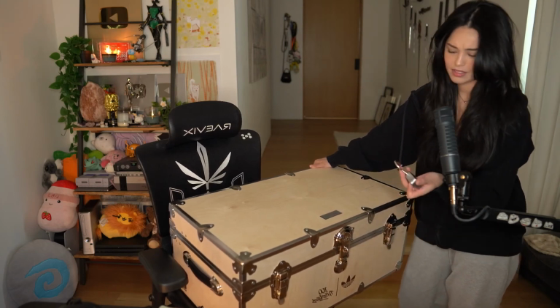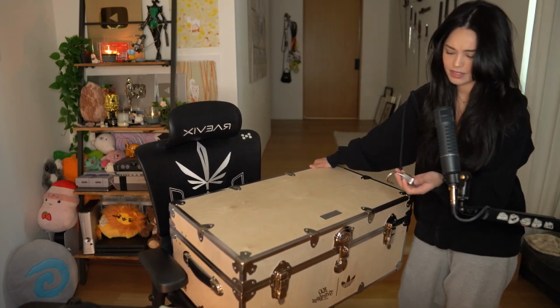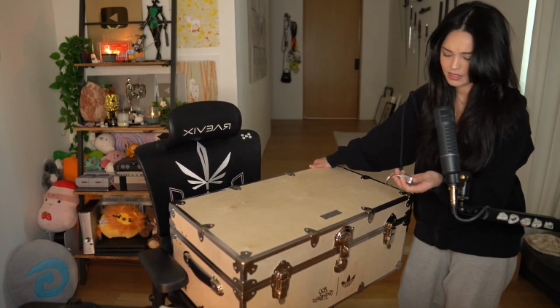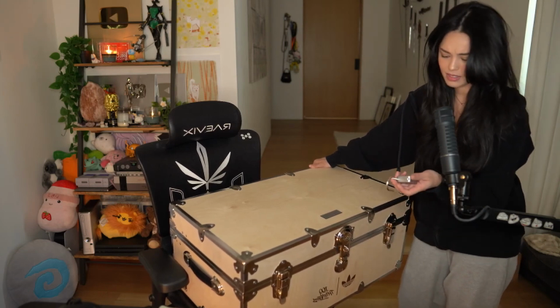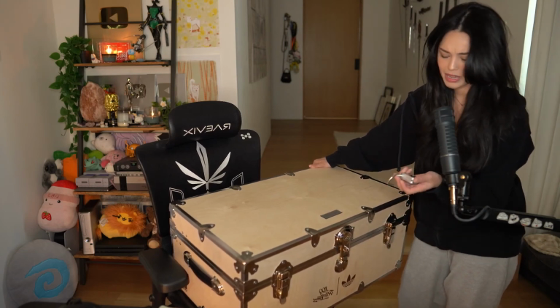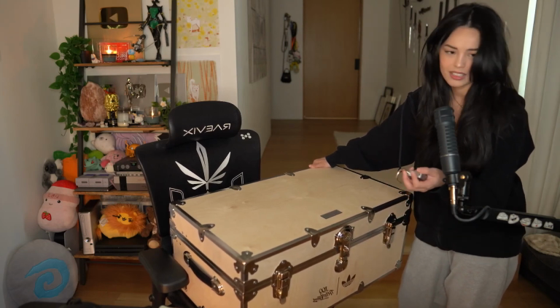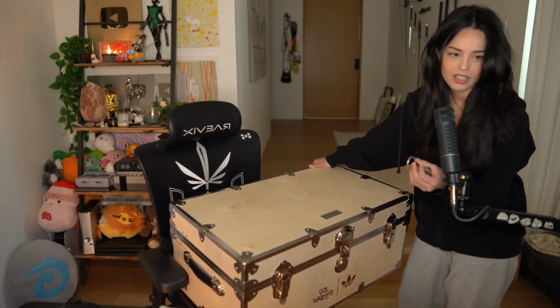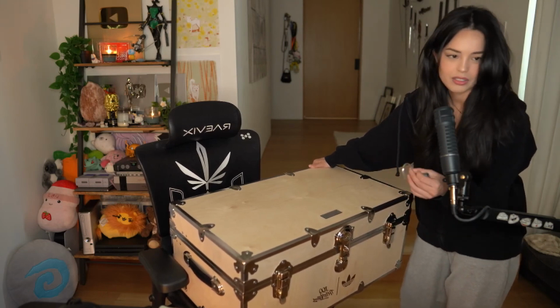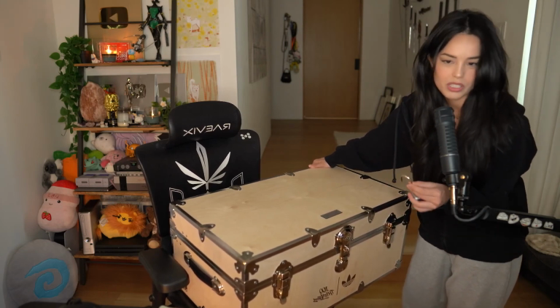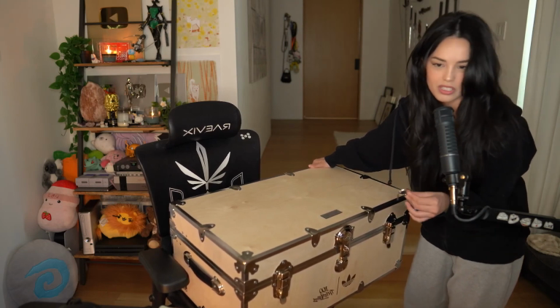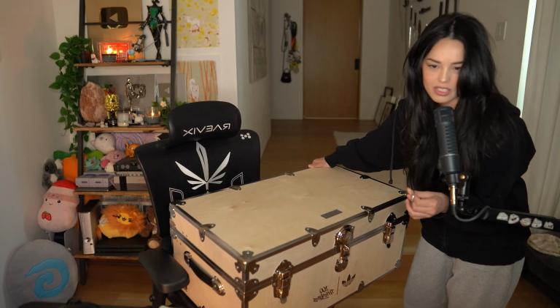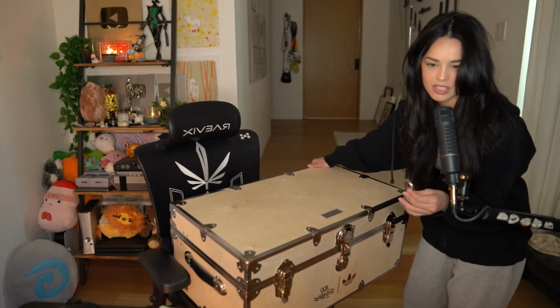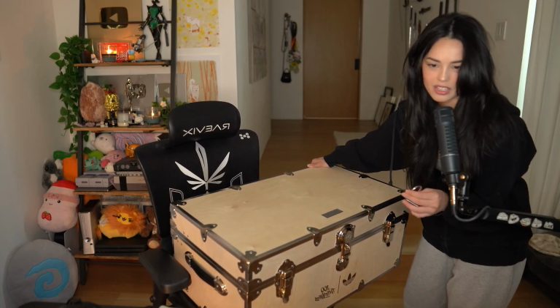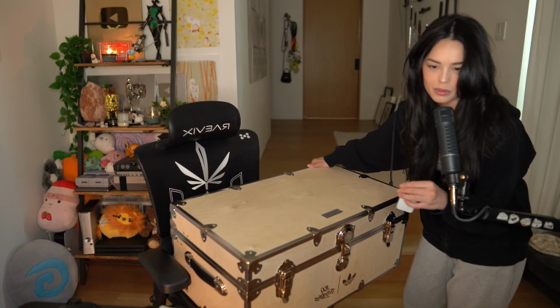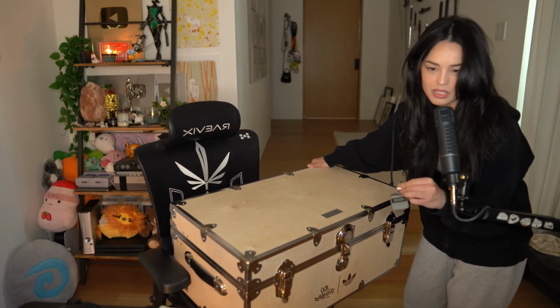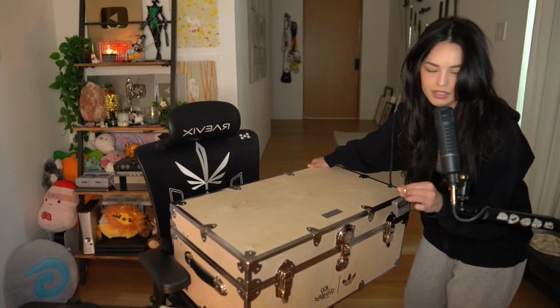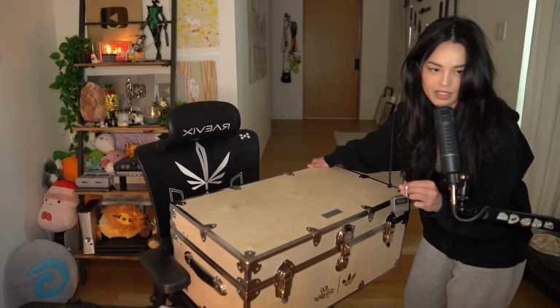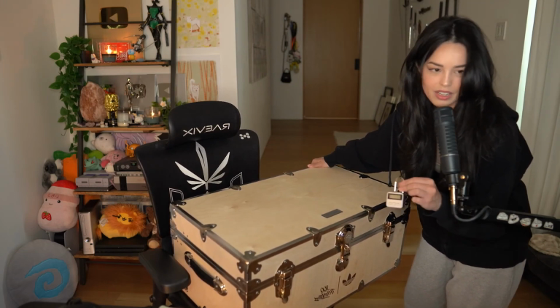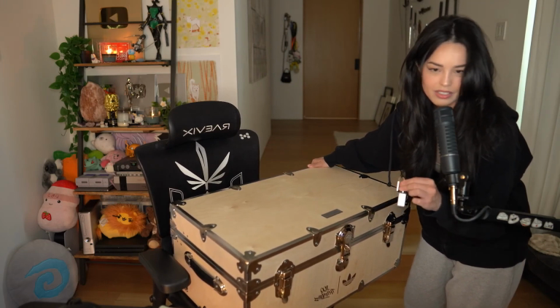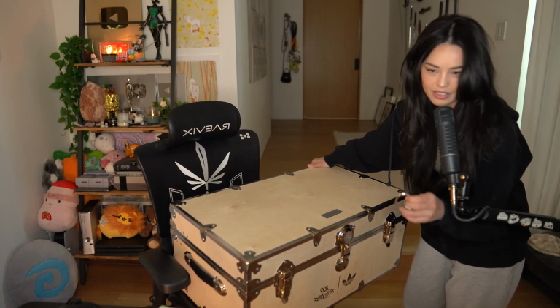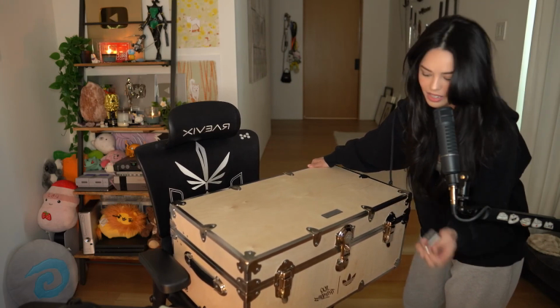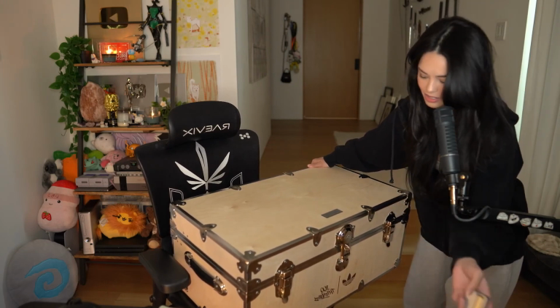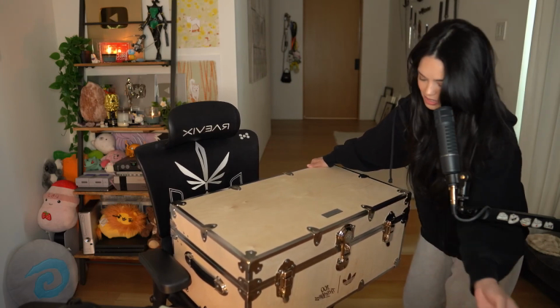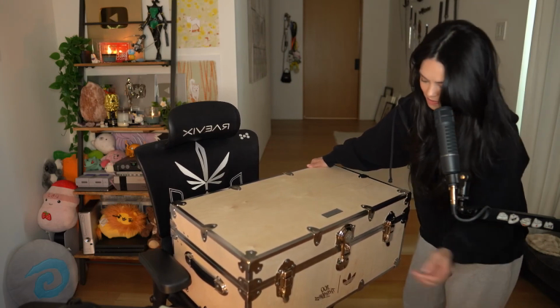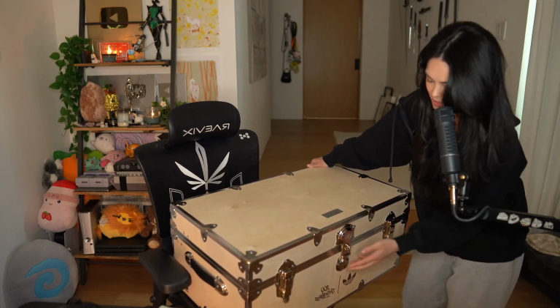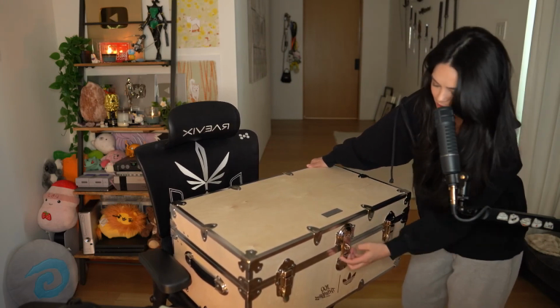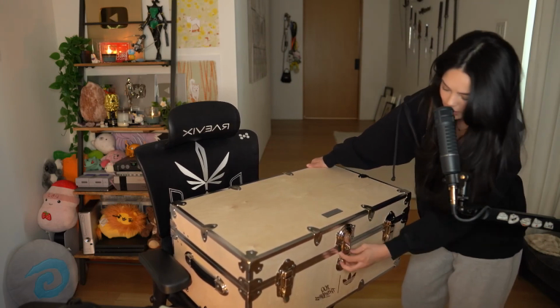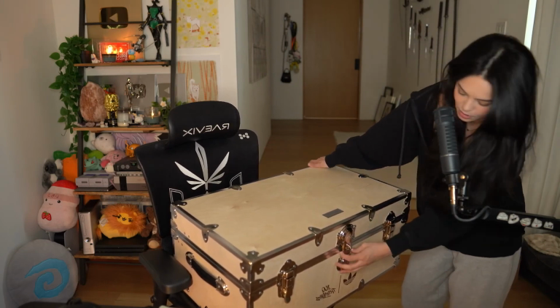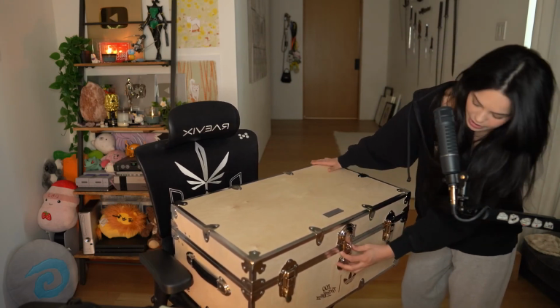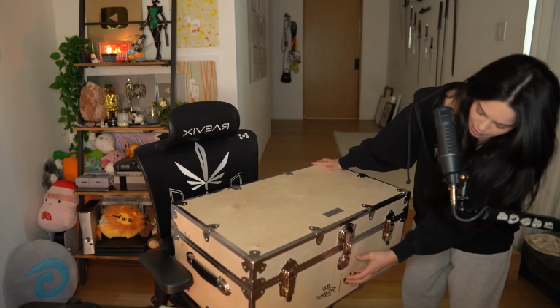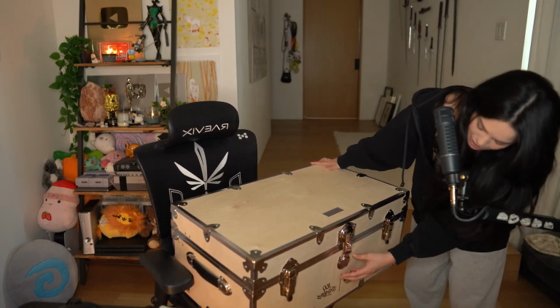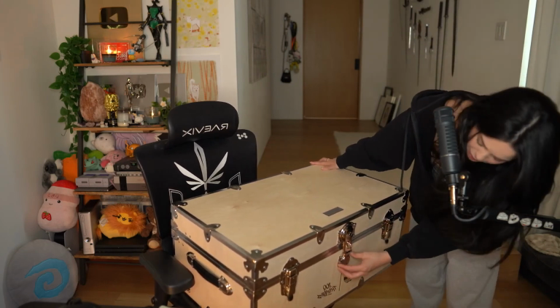The padlock was just aesthetic — it wasn't even locked. Nice, okay, let's open it up, shall we?